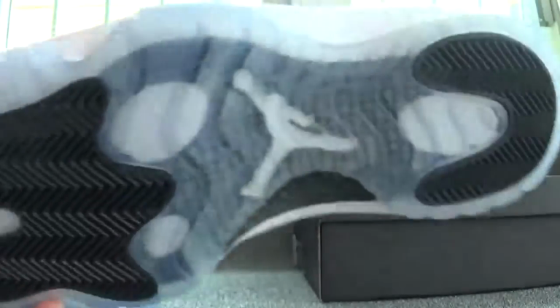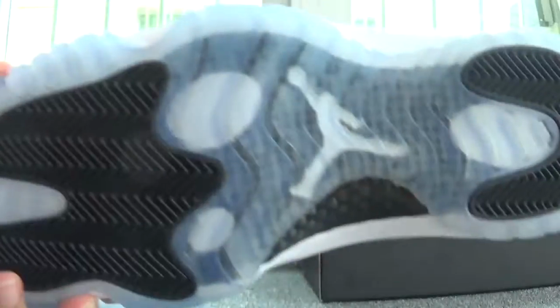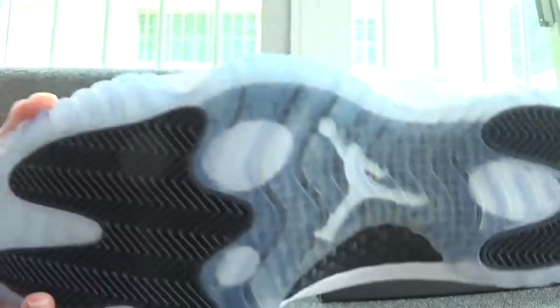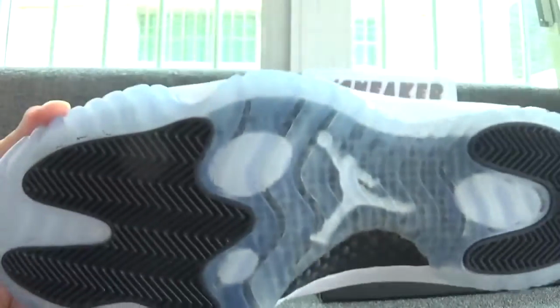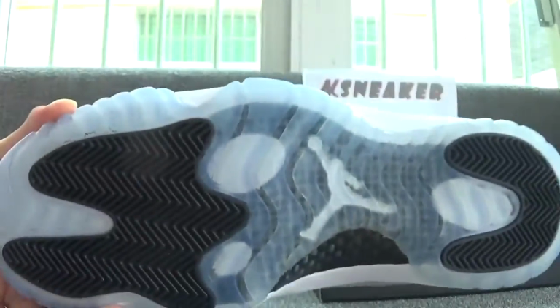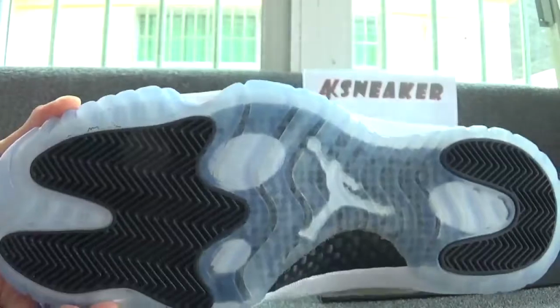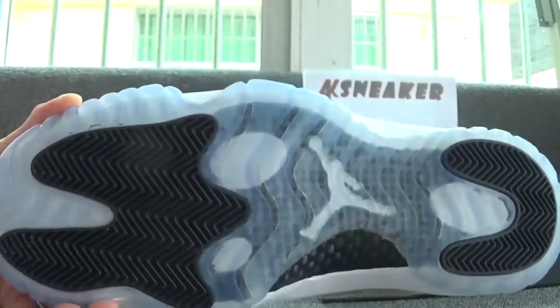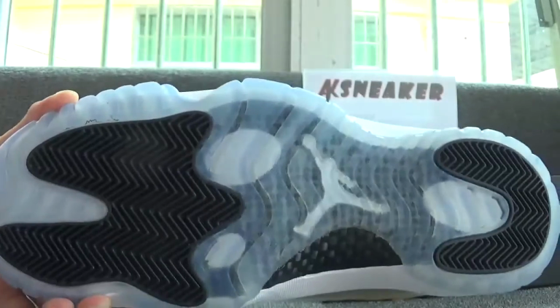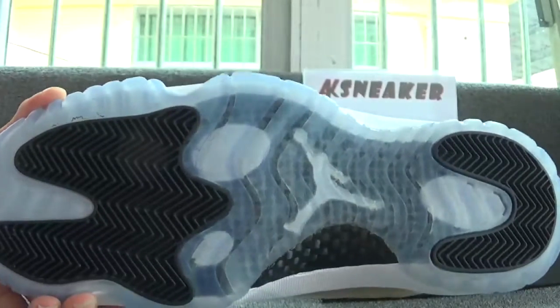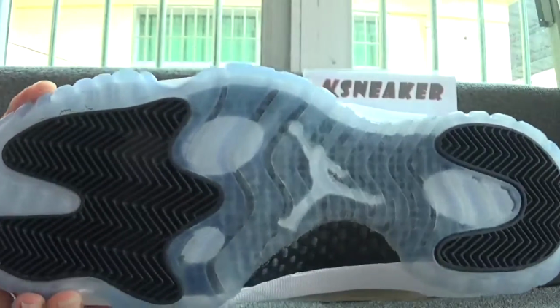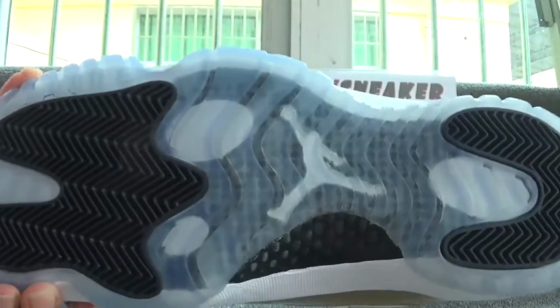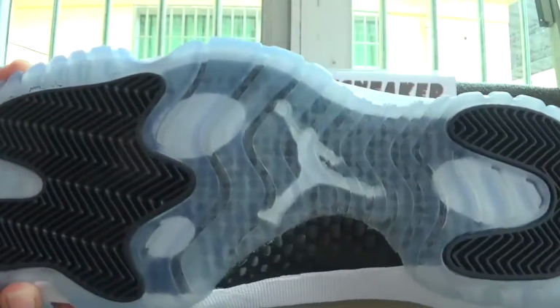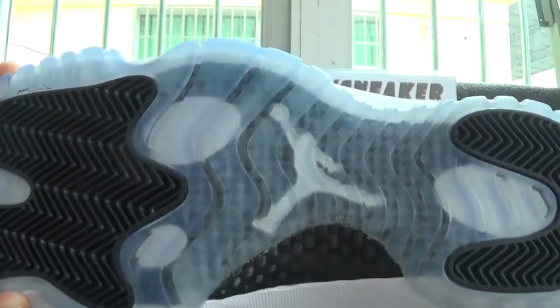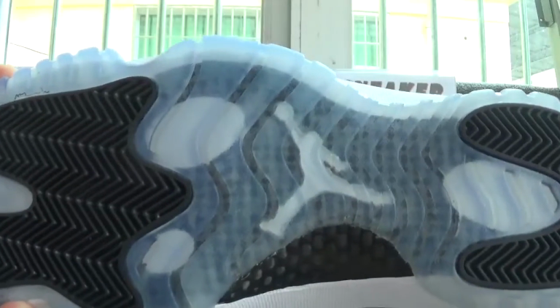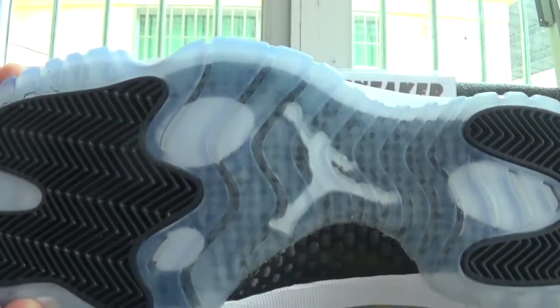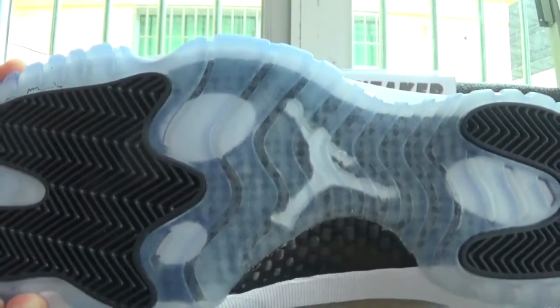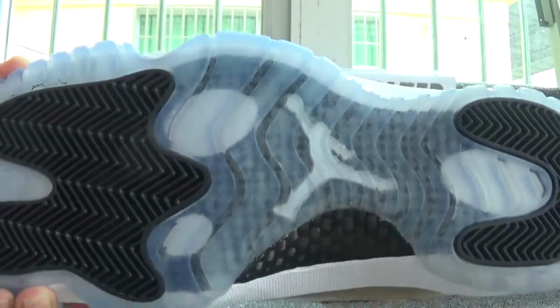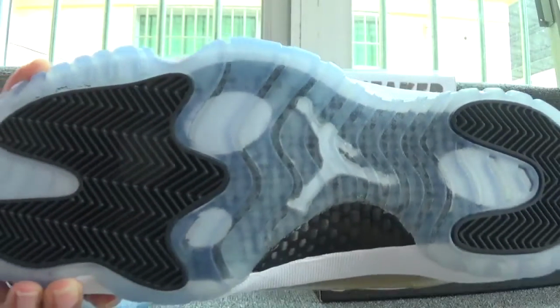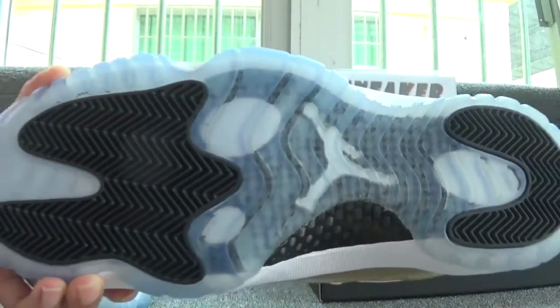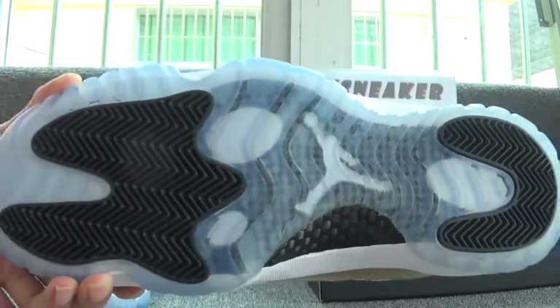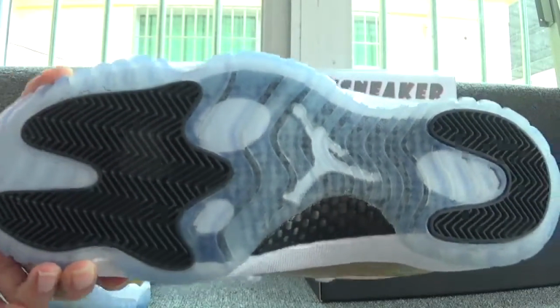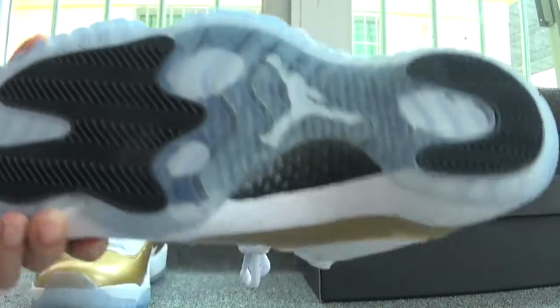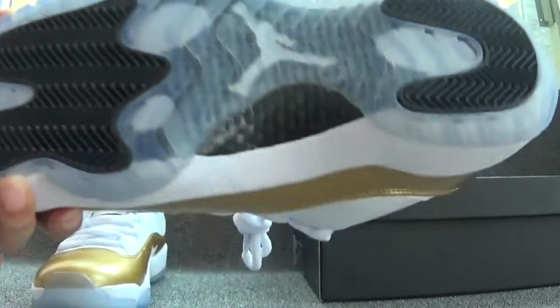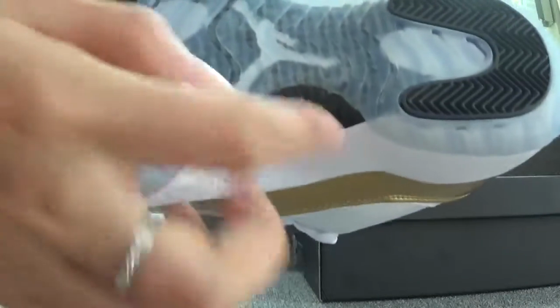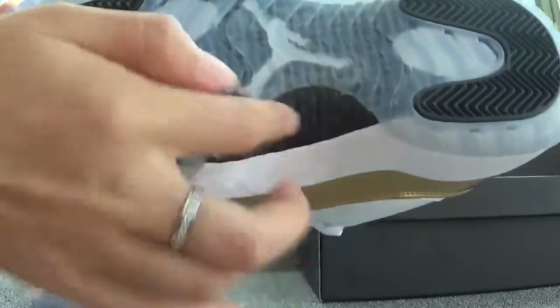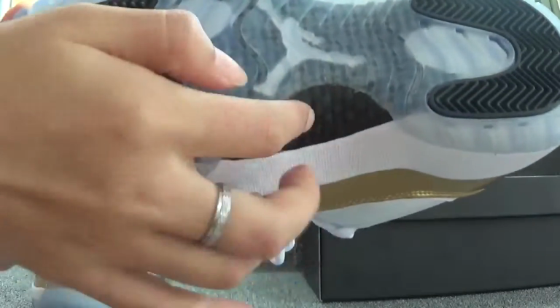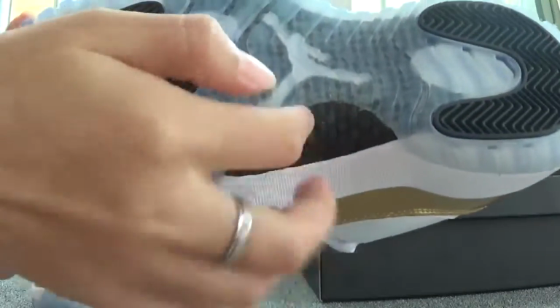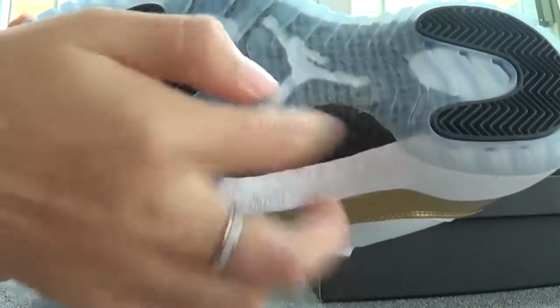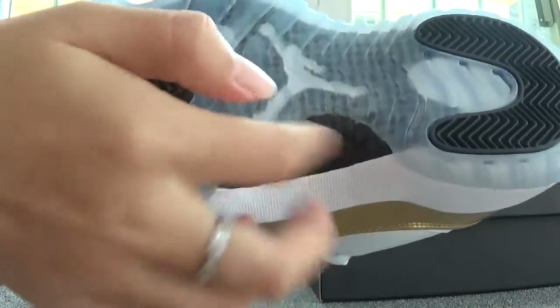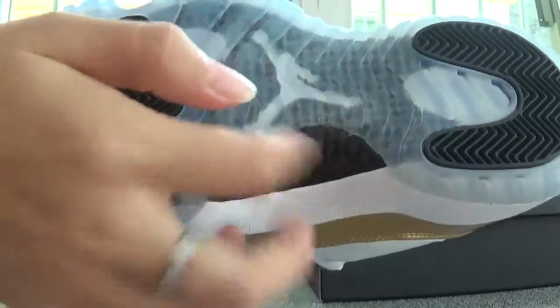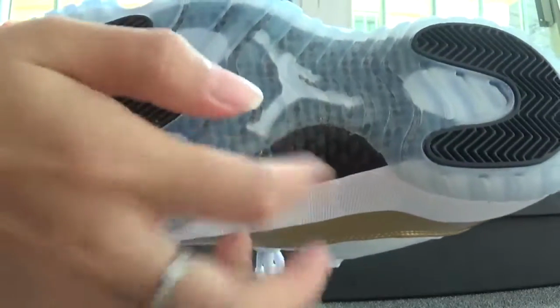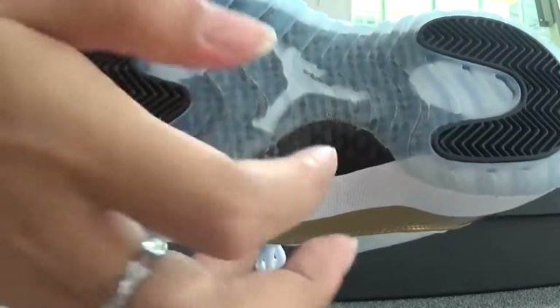Now let's check the bottom of the shoes. You can catch the white Jumpman logo and carbon fiber material.